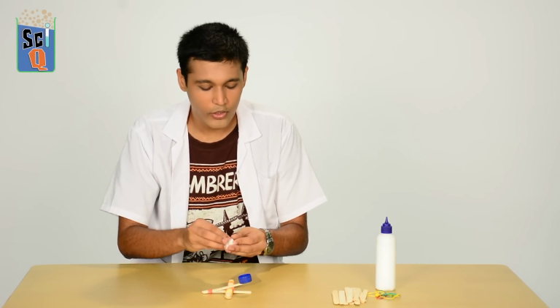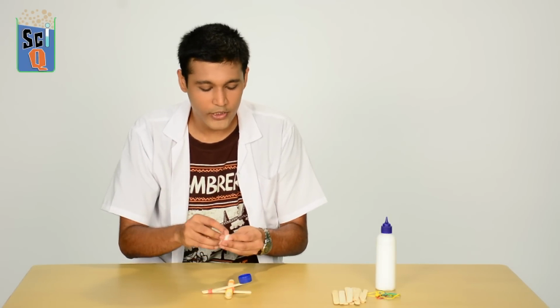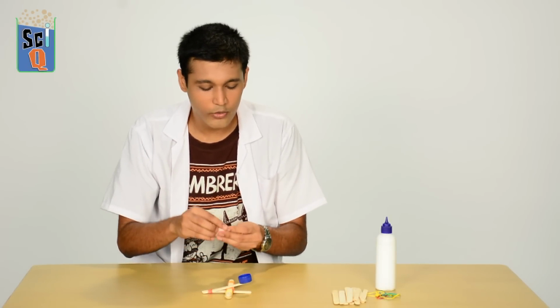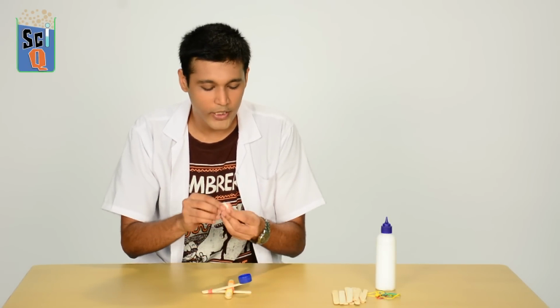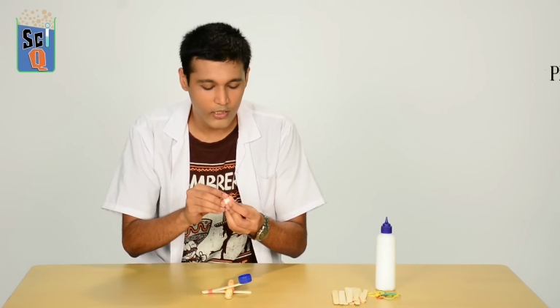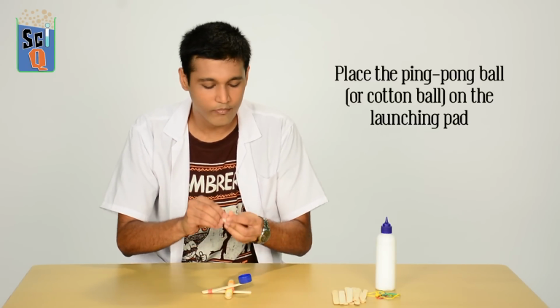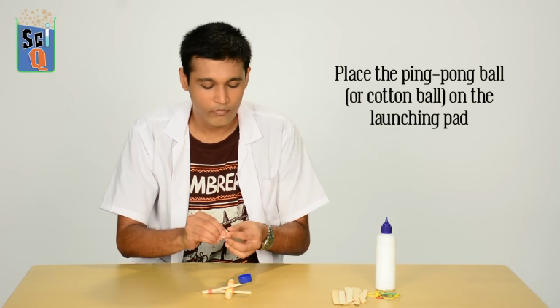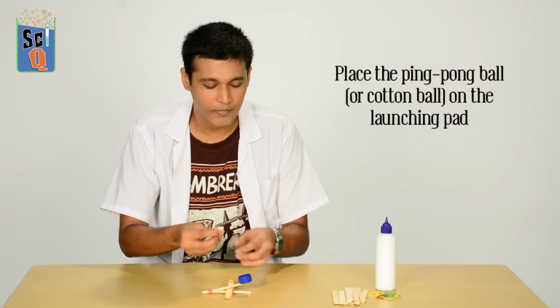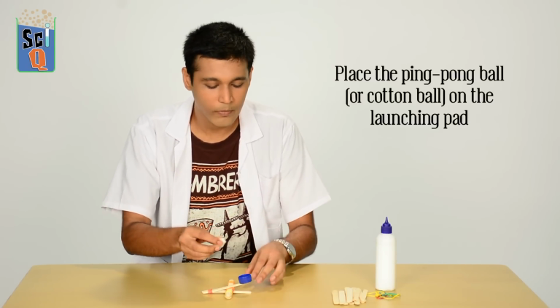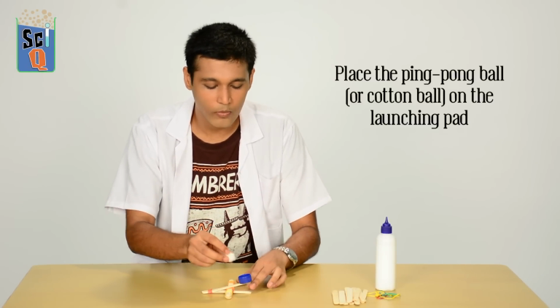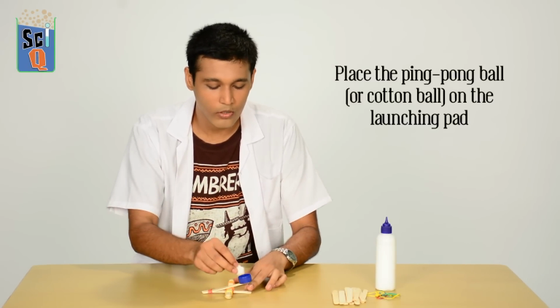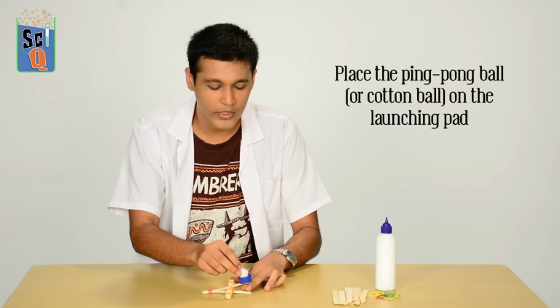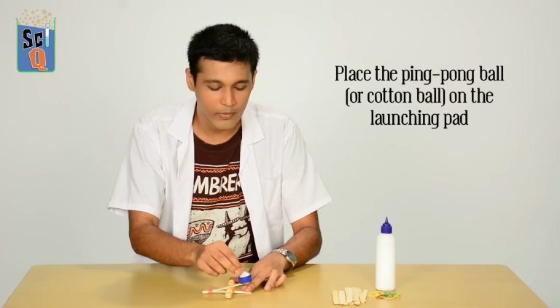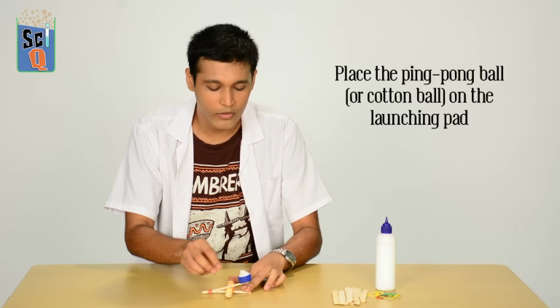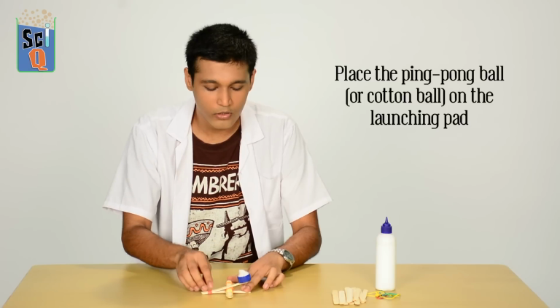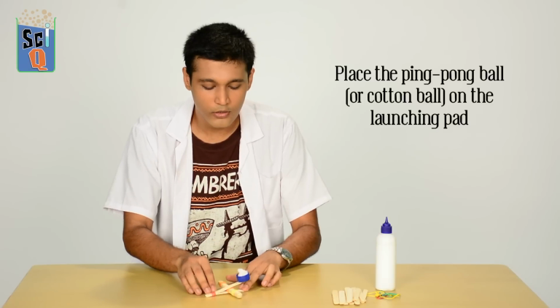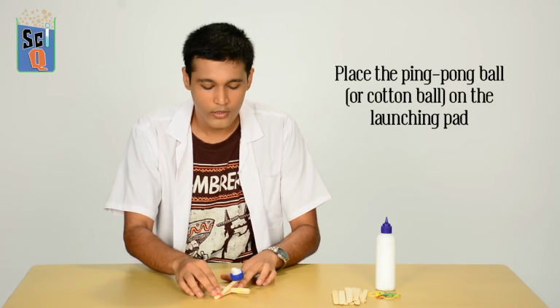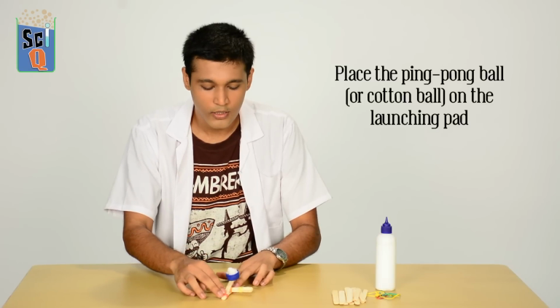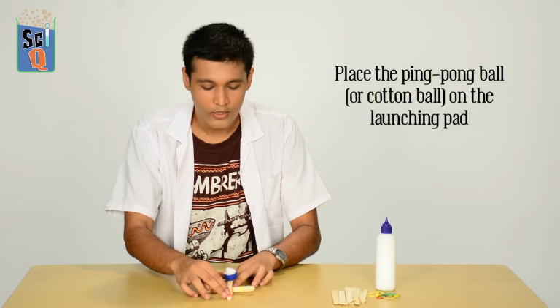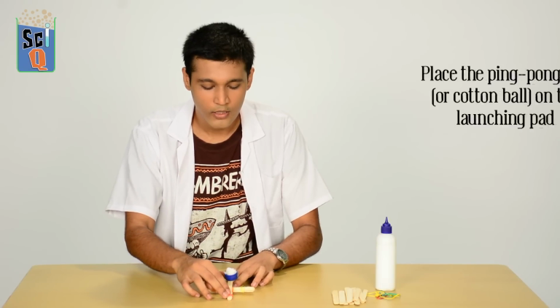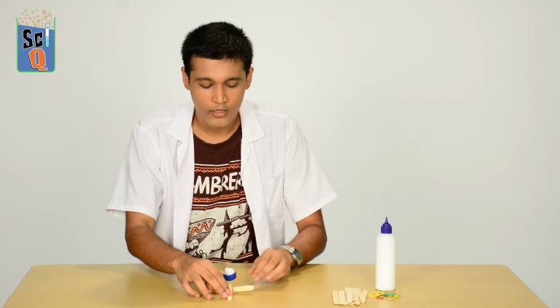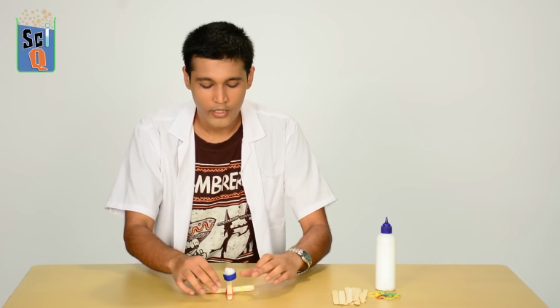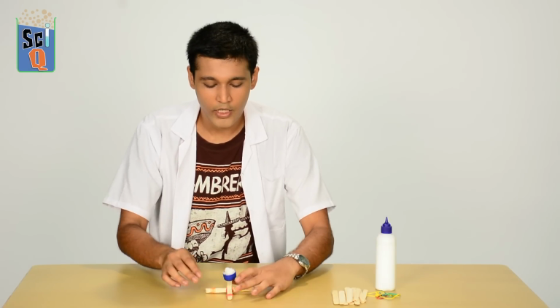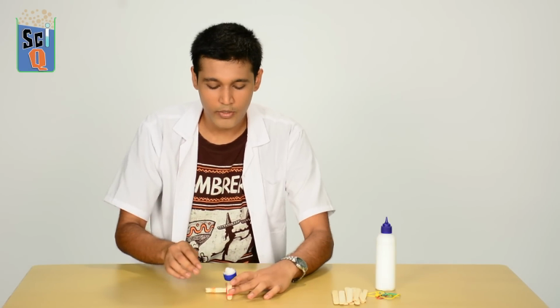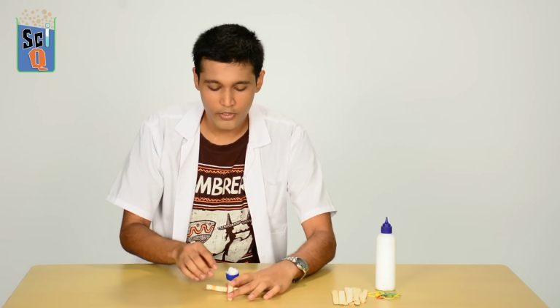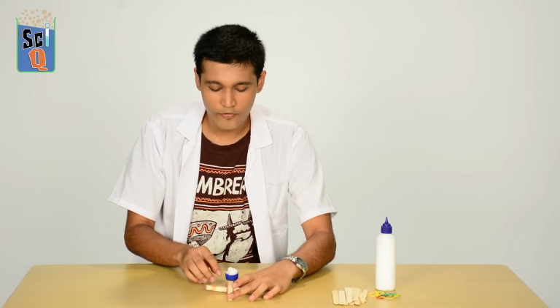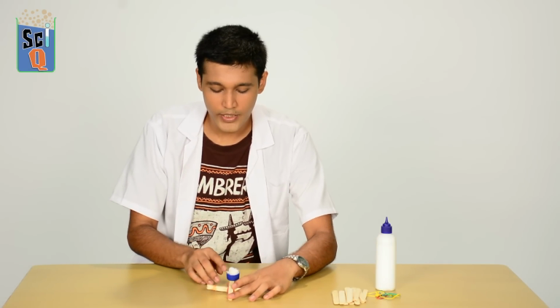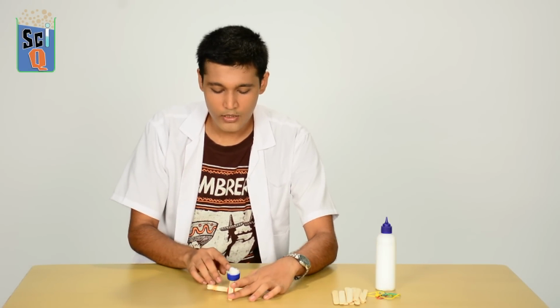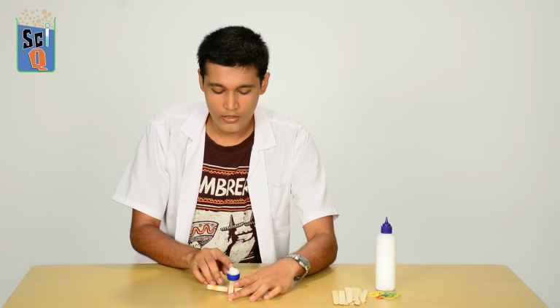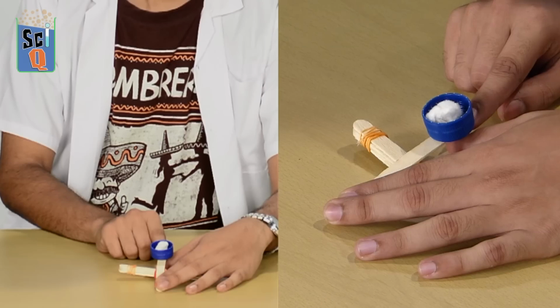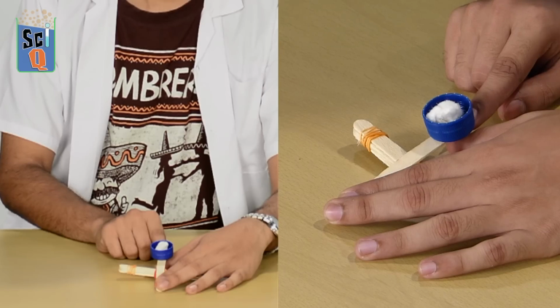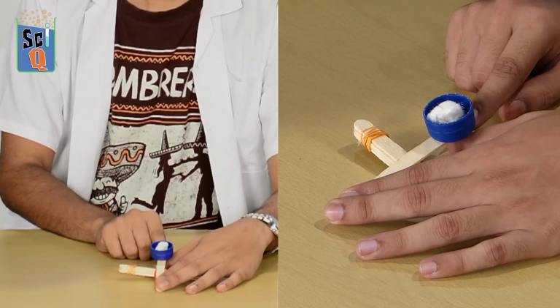All you need to do is take a ping pong ball or a tiny bit of cotton, aim it at your friends, and launch.